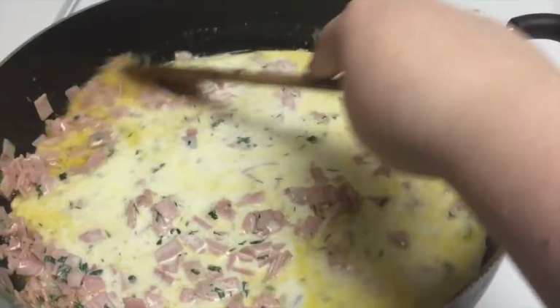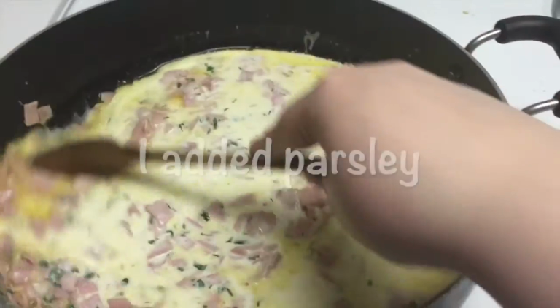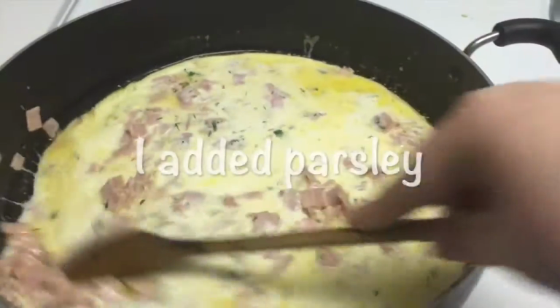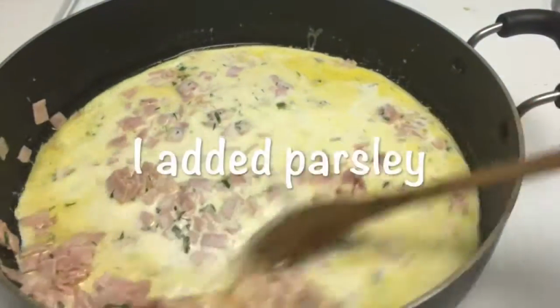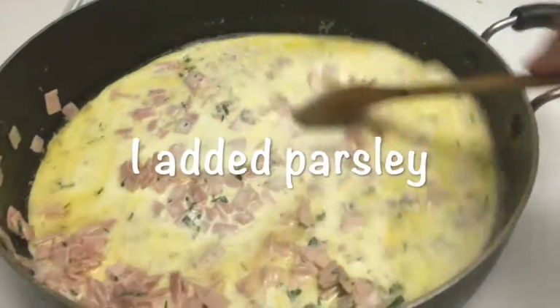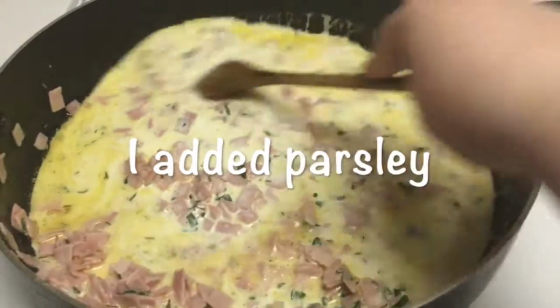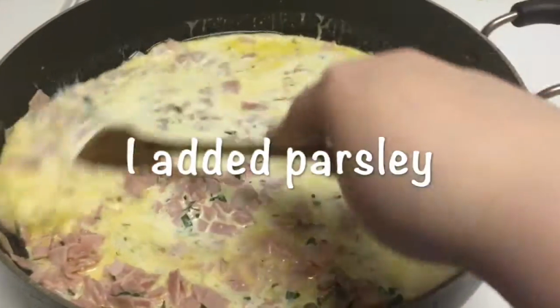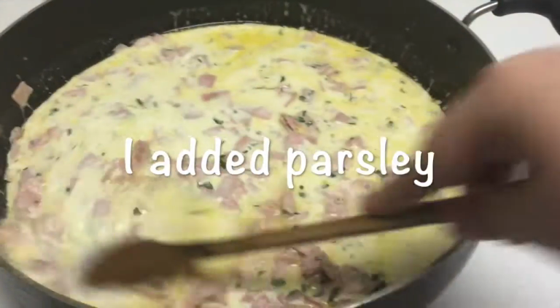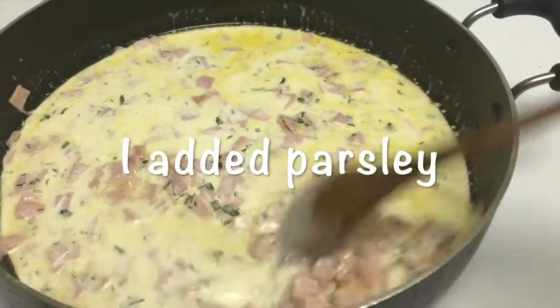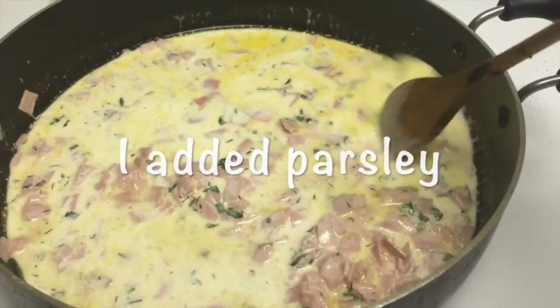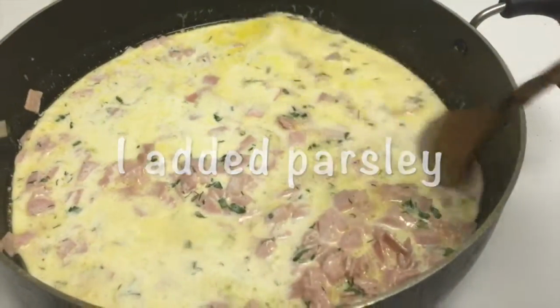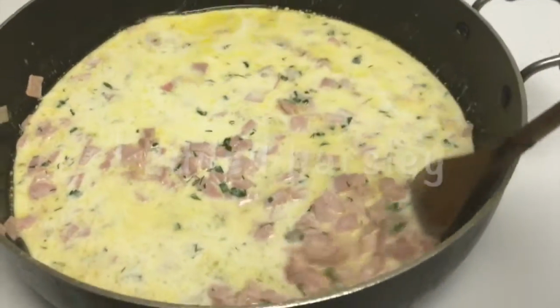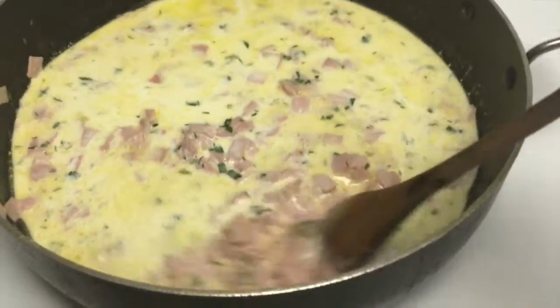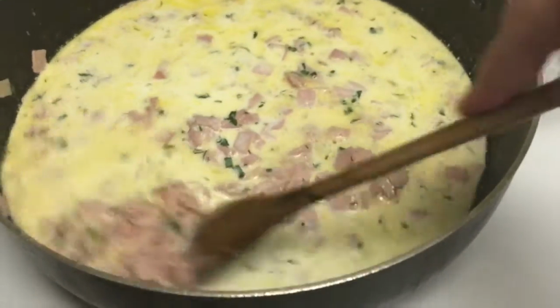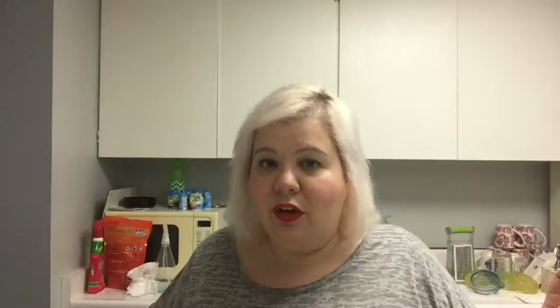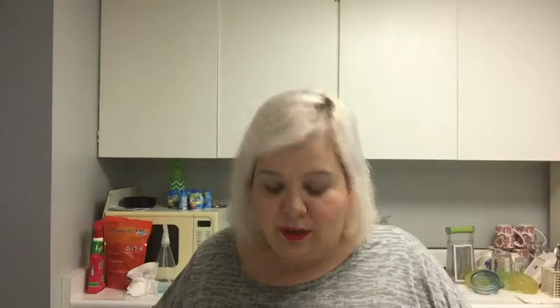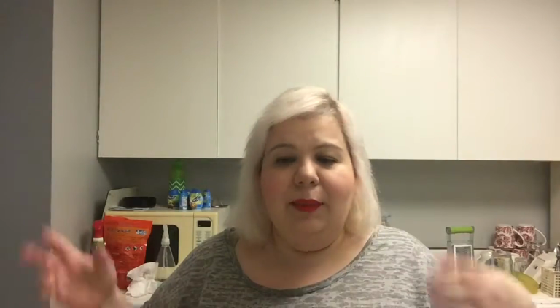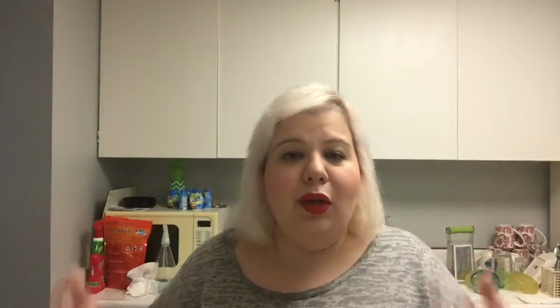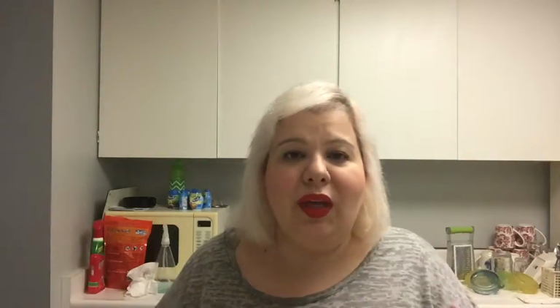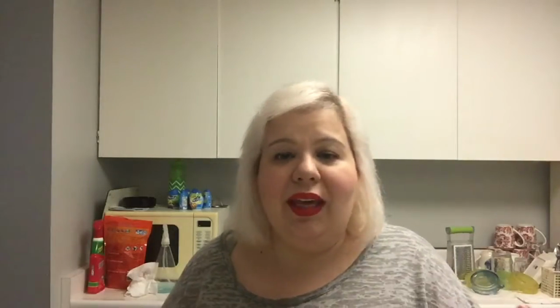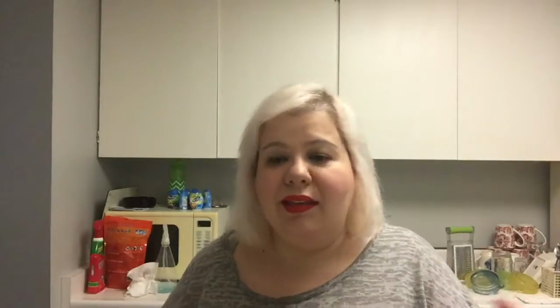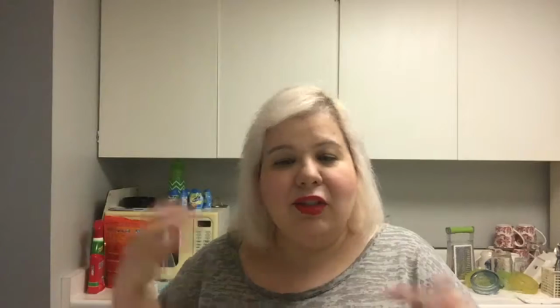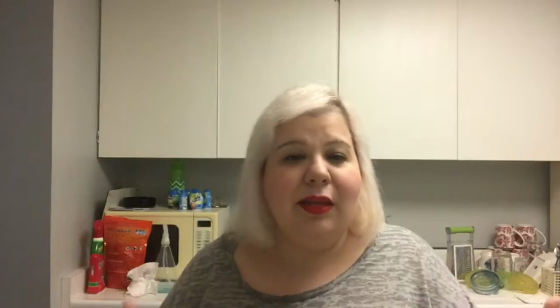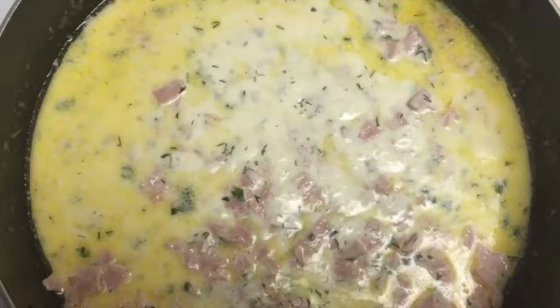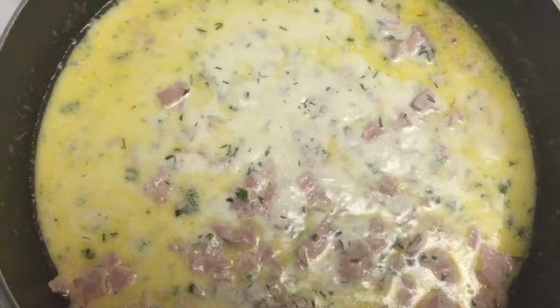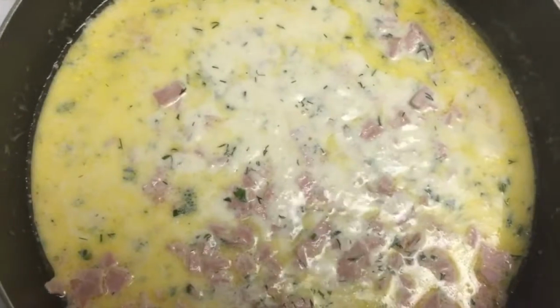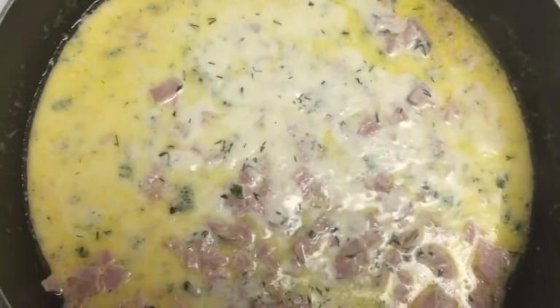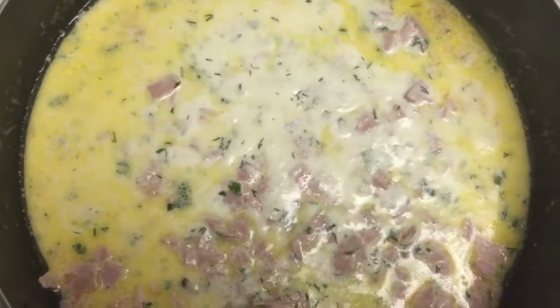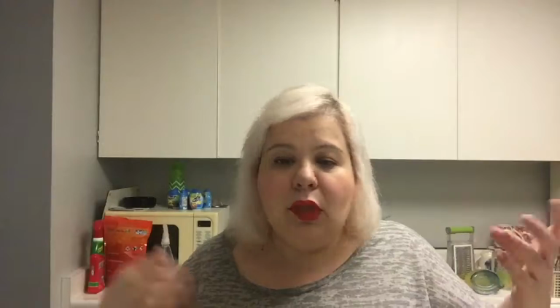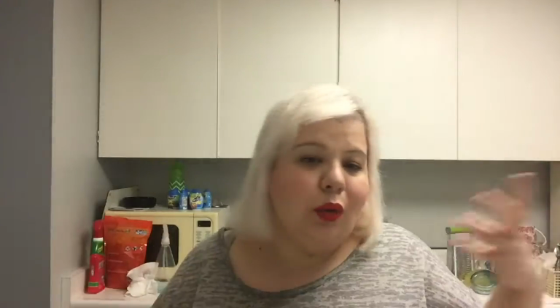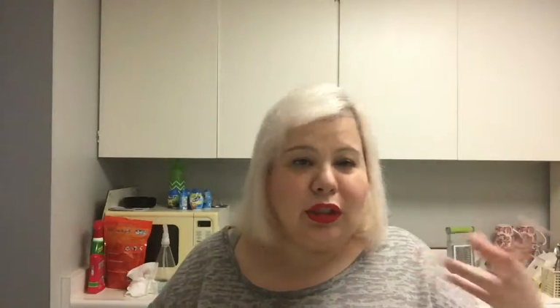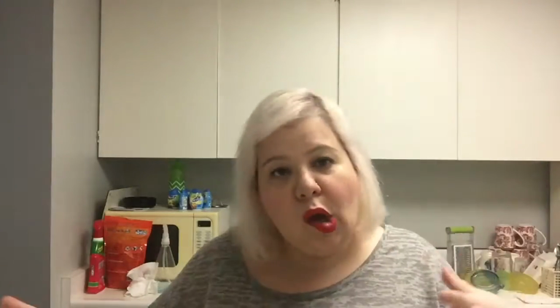Add cream — or you can add milk if you prefer. Keep it on low heat and let her simmer. Low and slow.